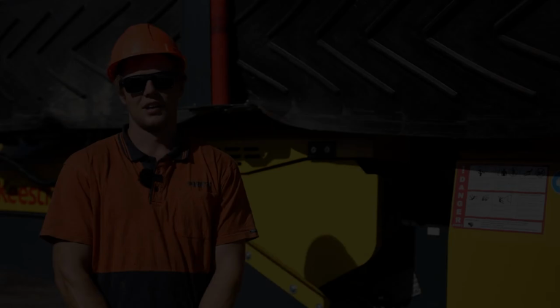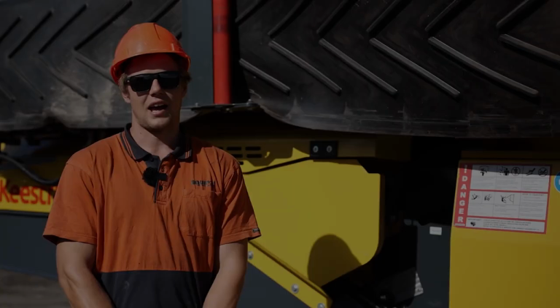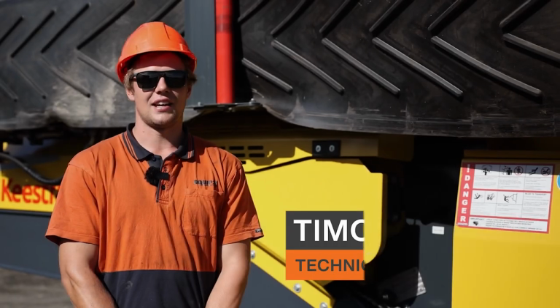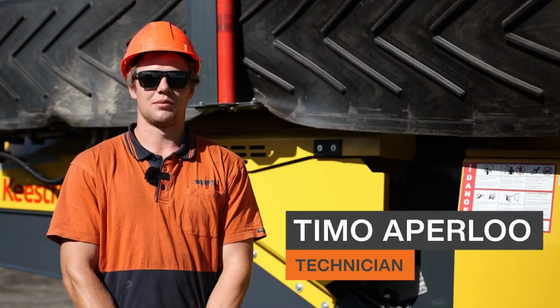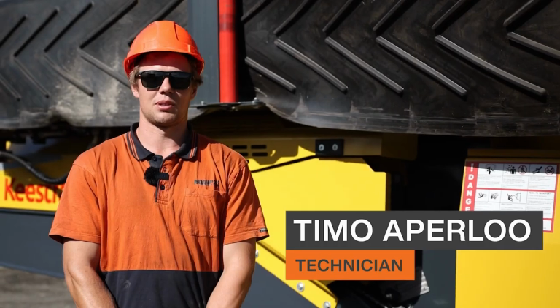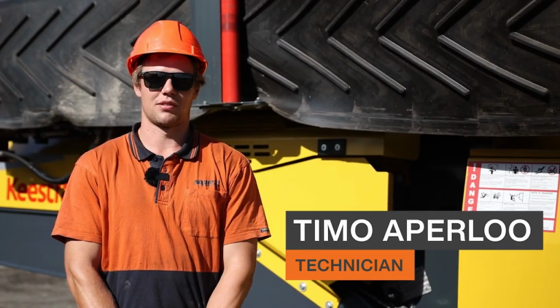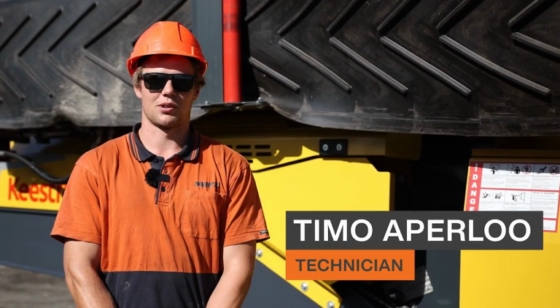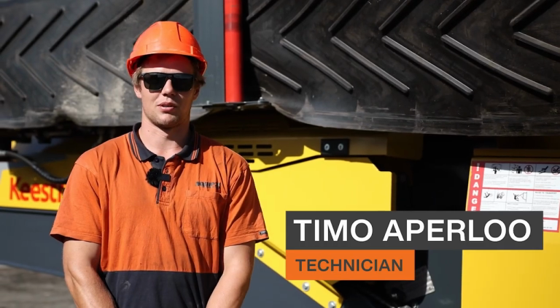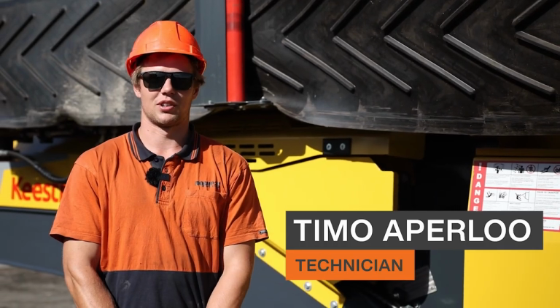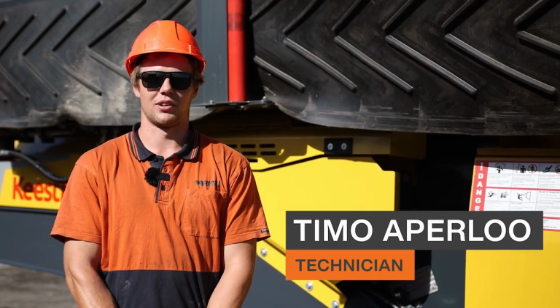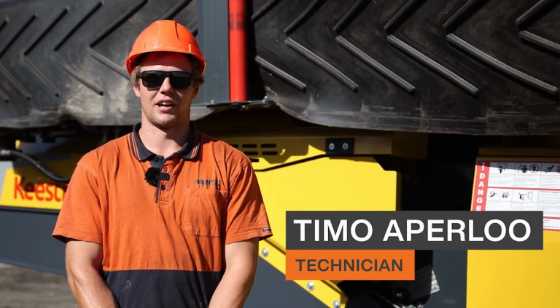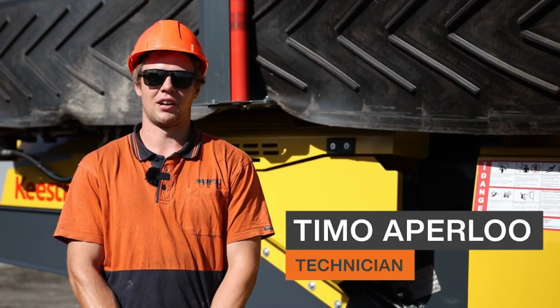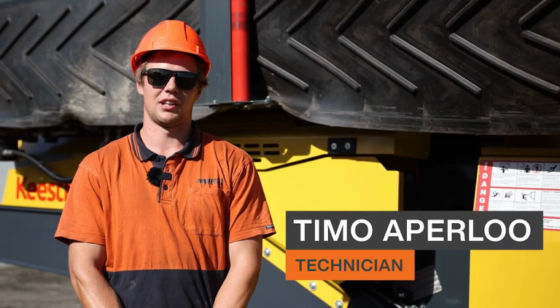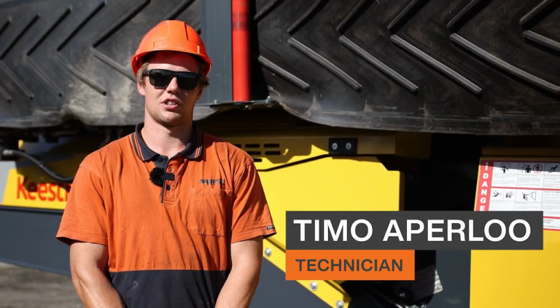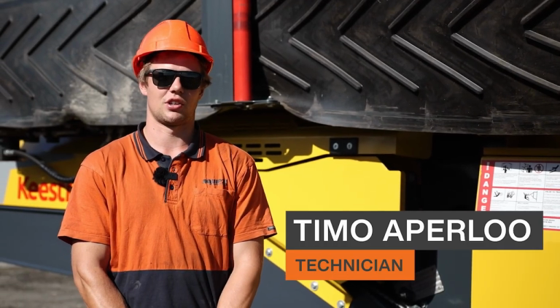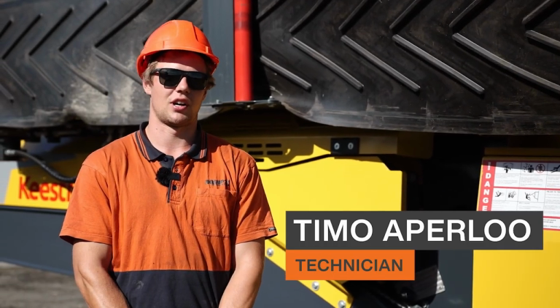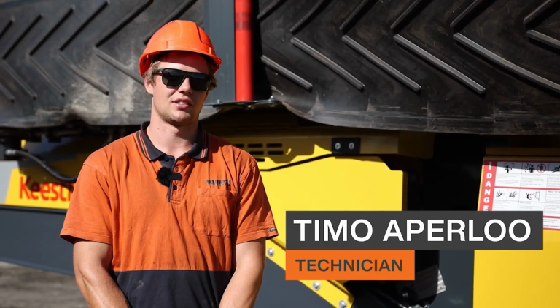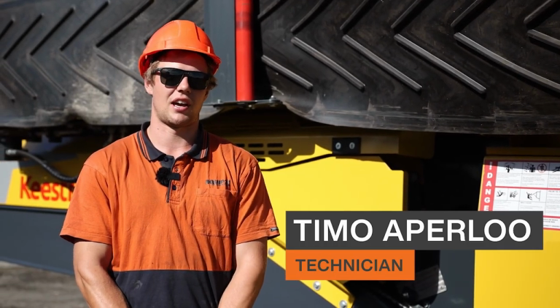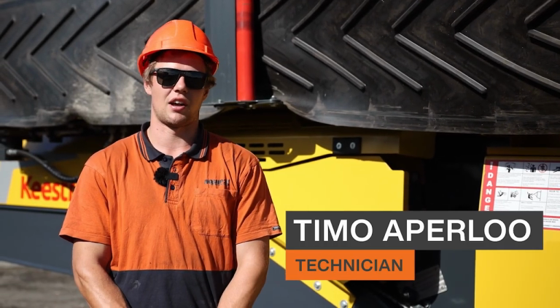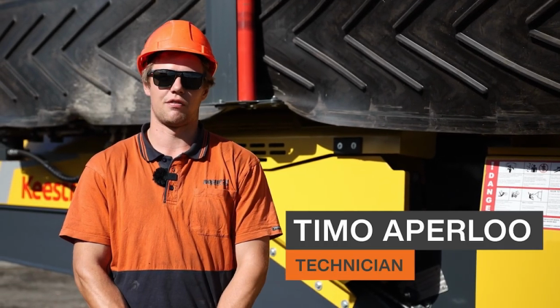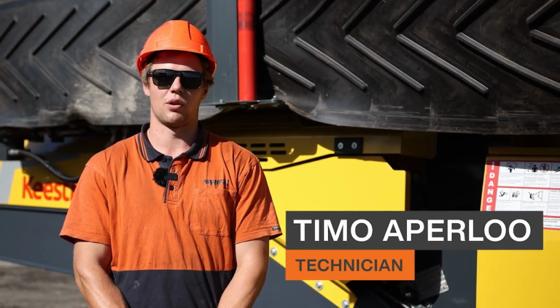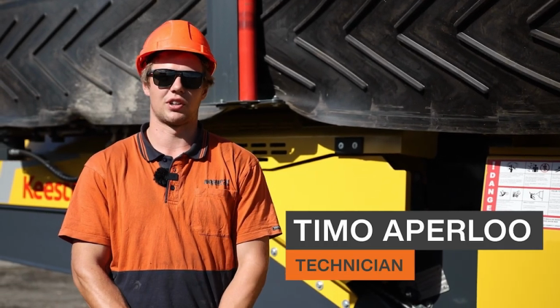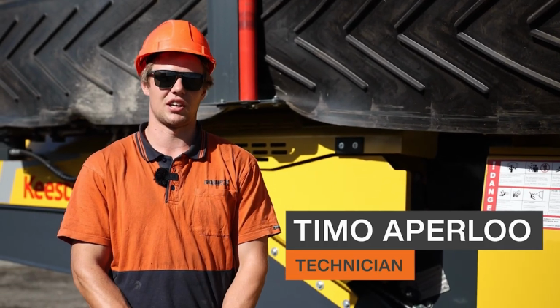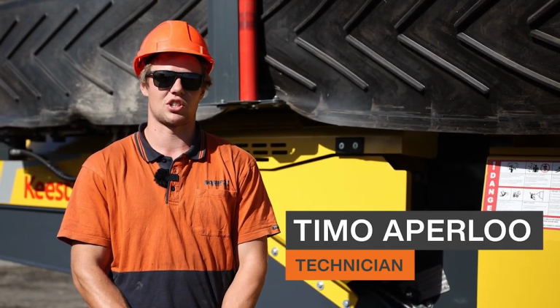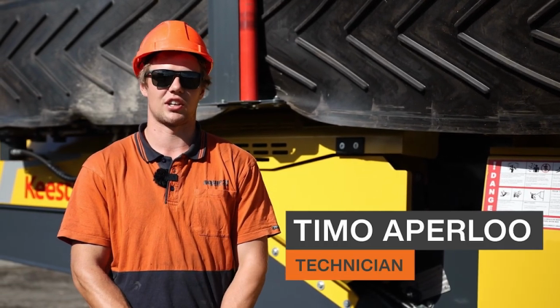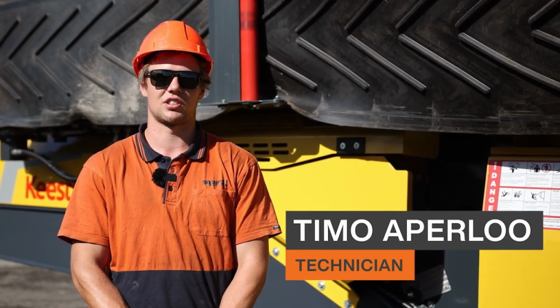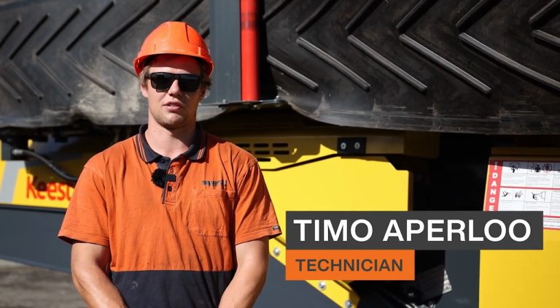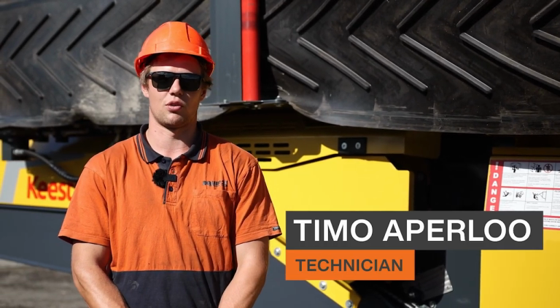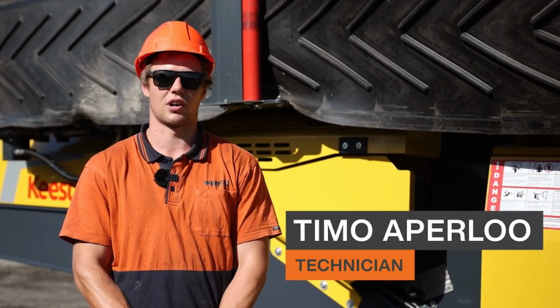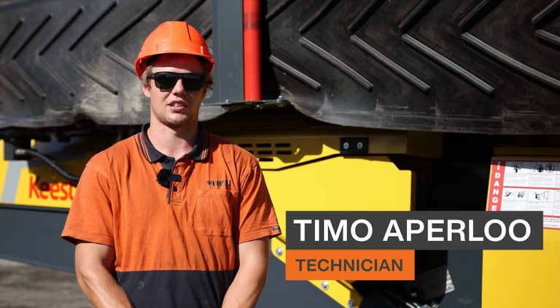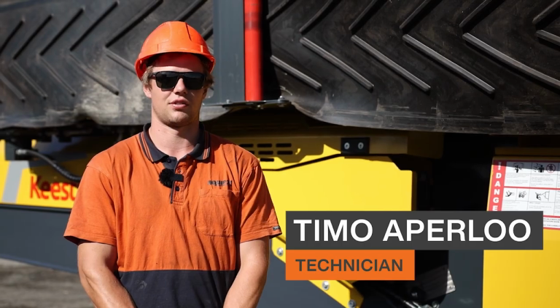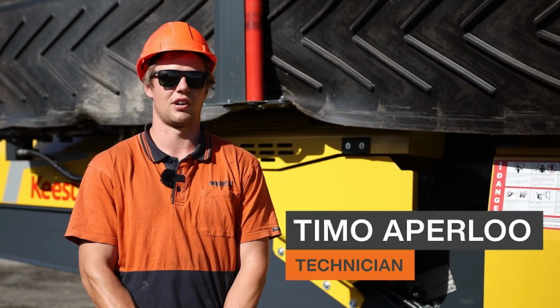Hey, I'm Timo from Equipto, and I'm here to show you guys how to unfold the Keystrak C4 classifier.